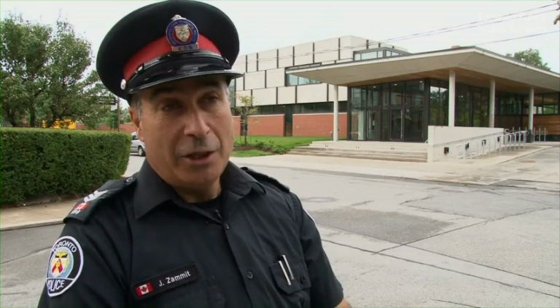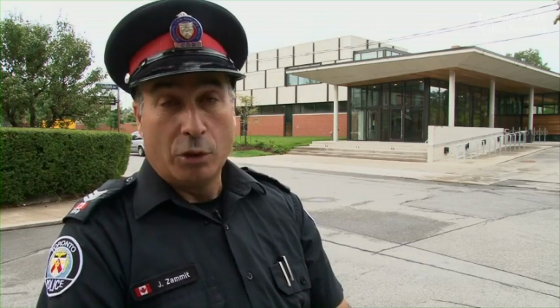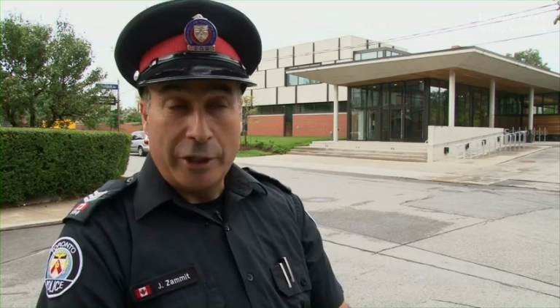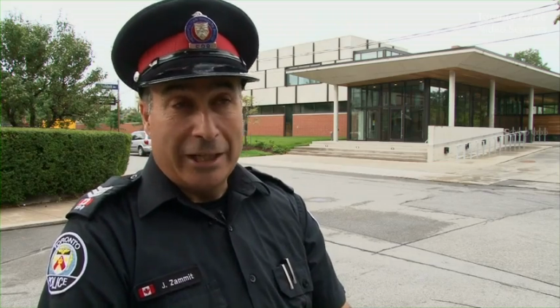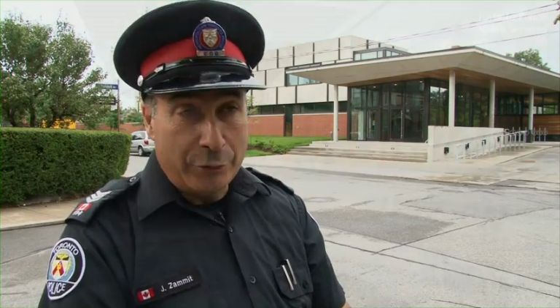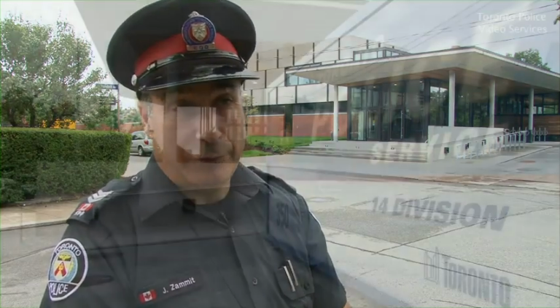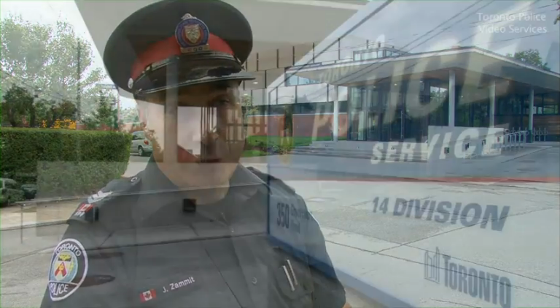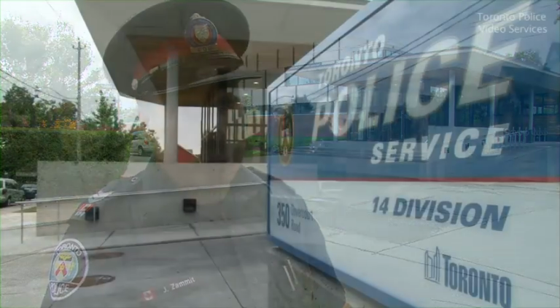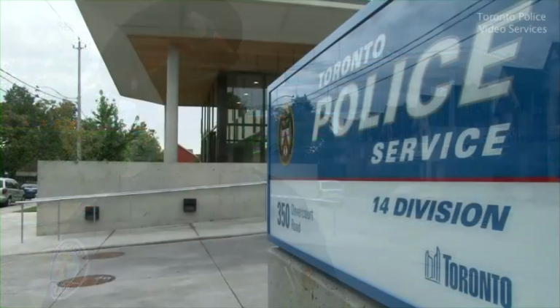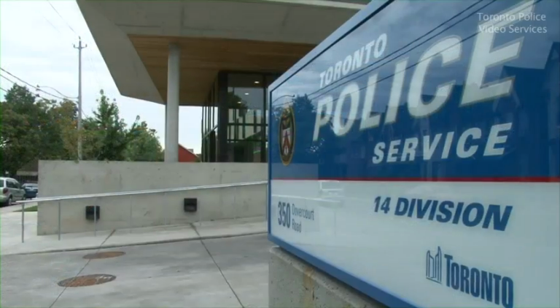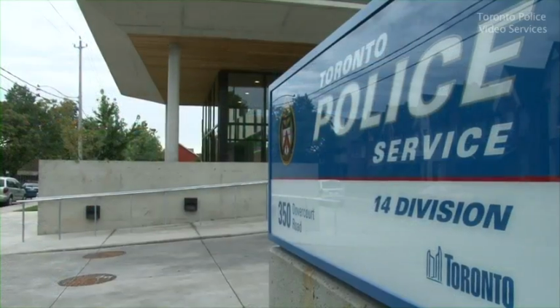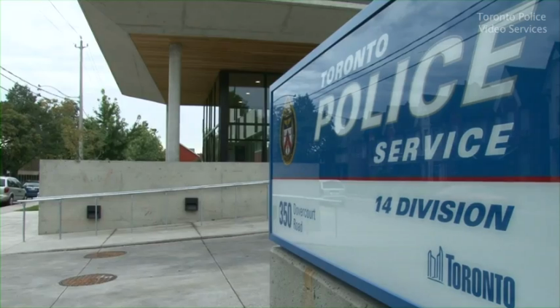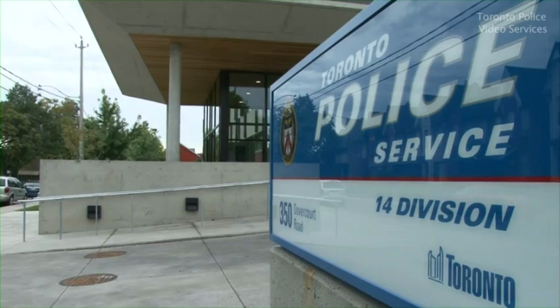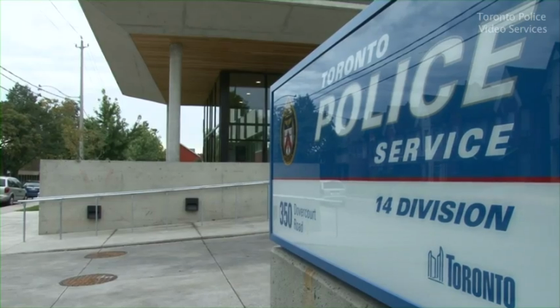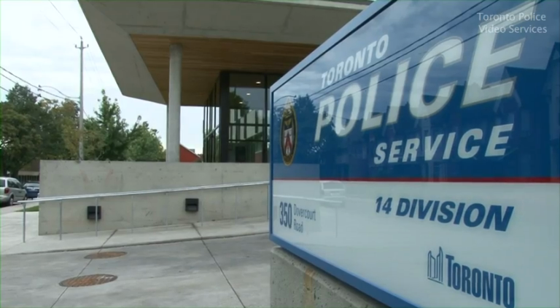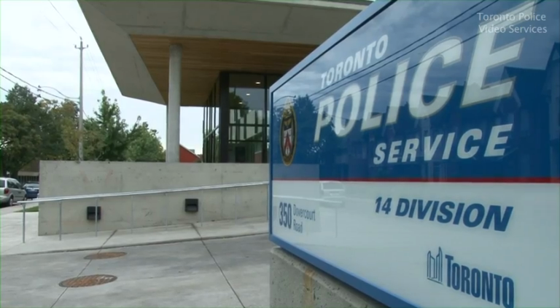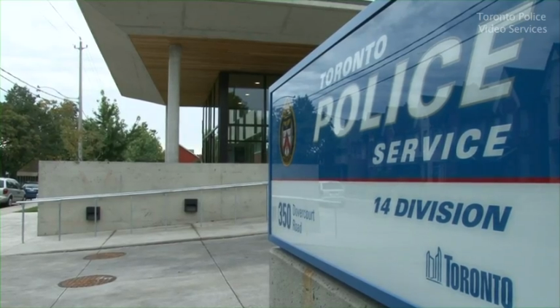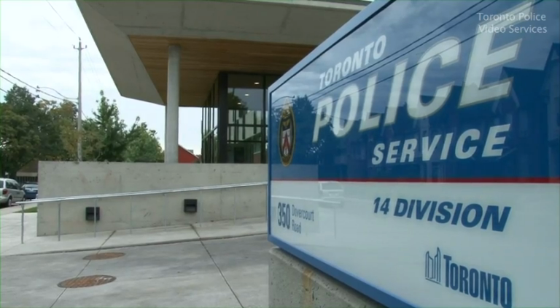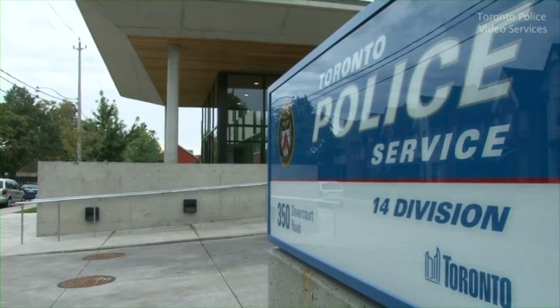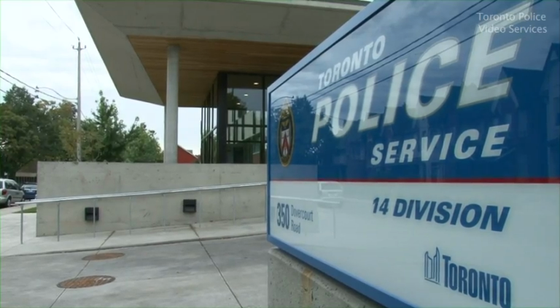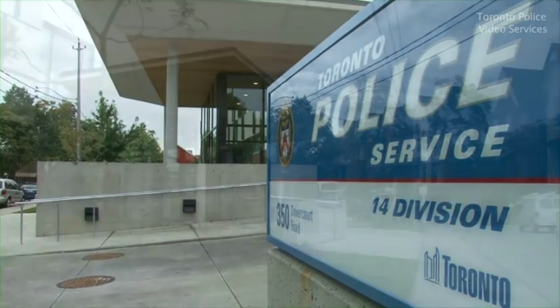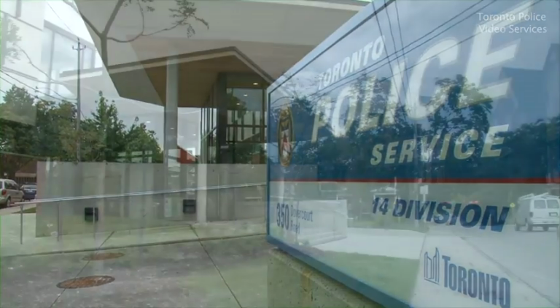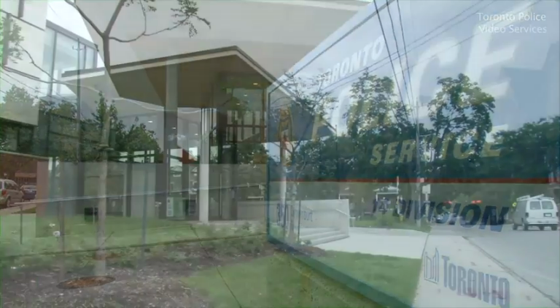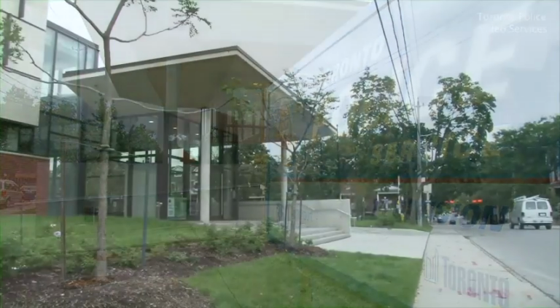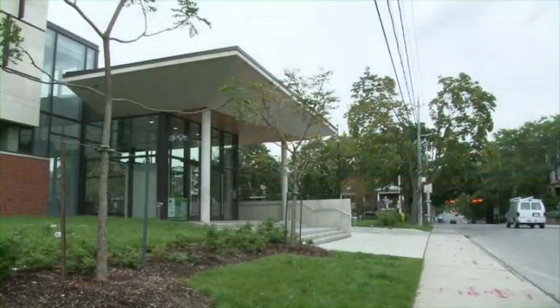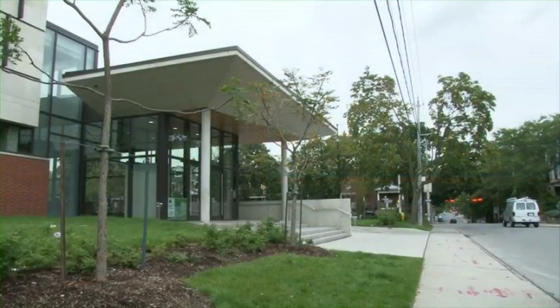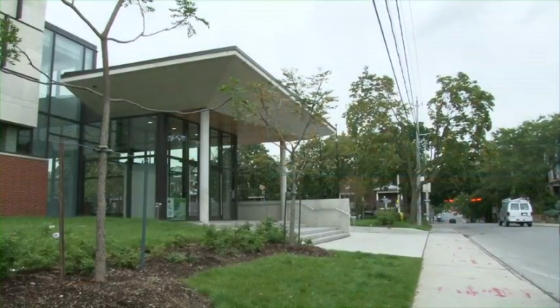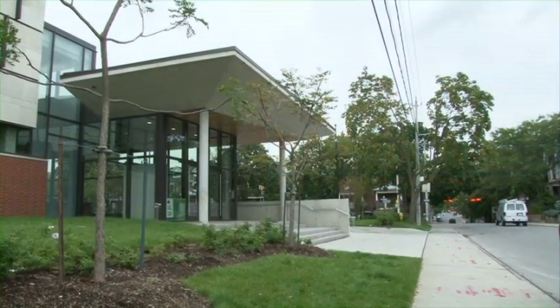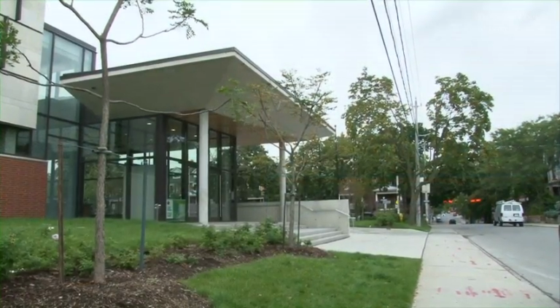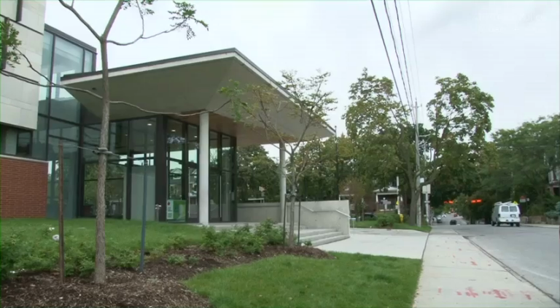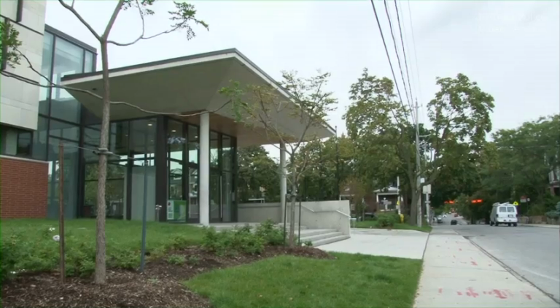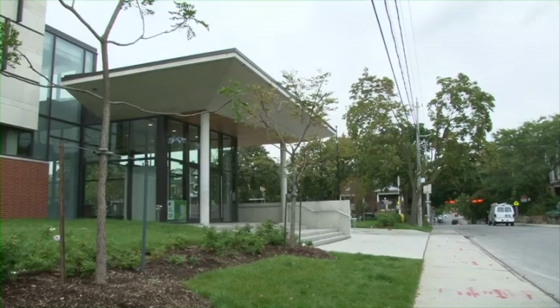We're located at 350 Dovercourt Road, which is directly across the street from the old police station, right on Dundas and Dovercourt.